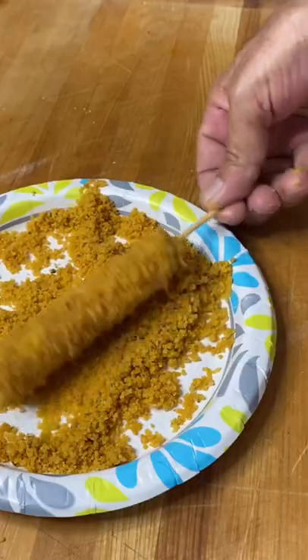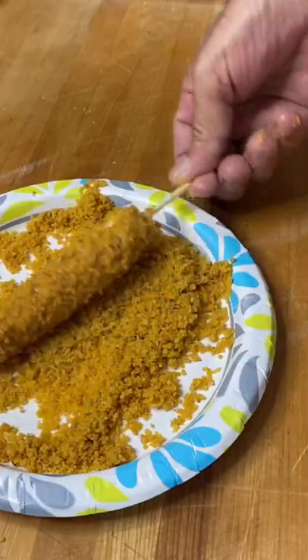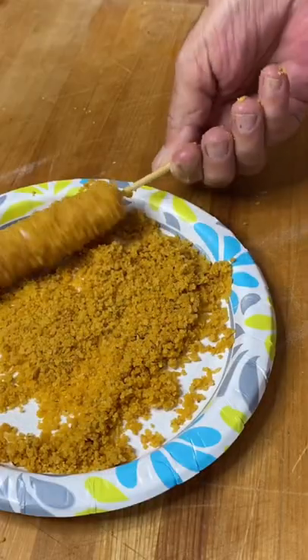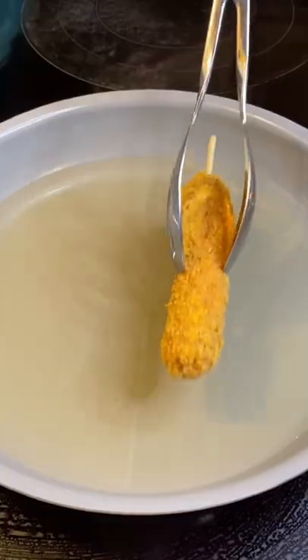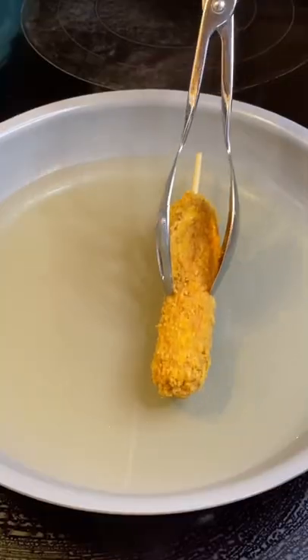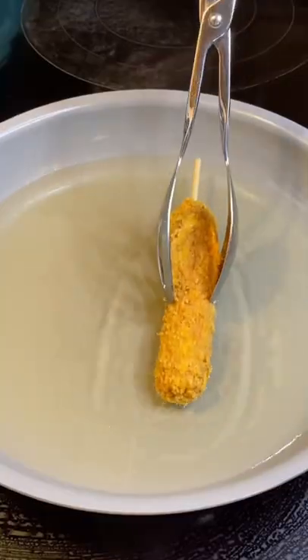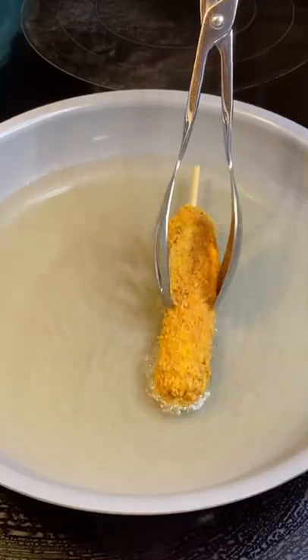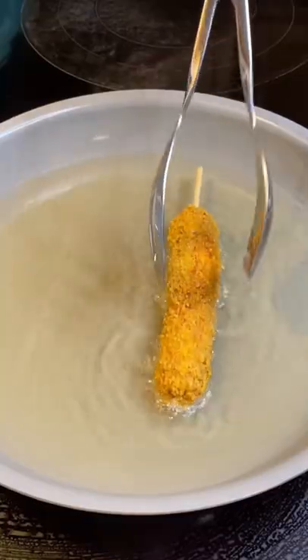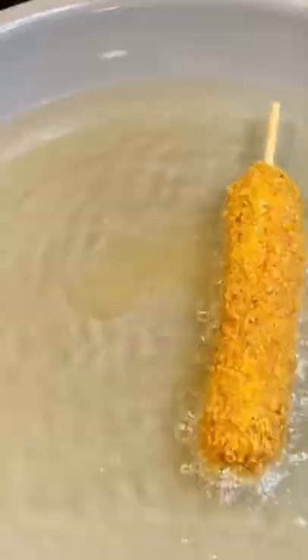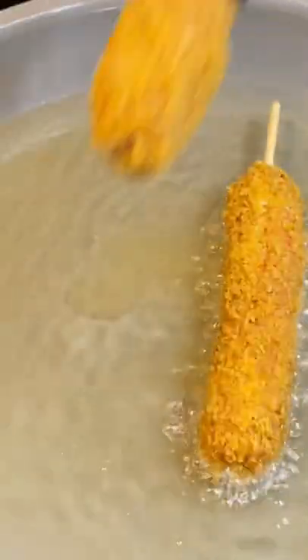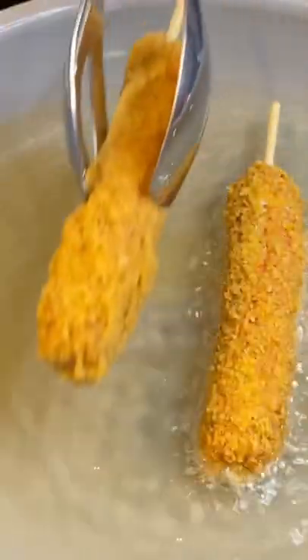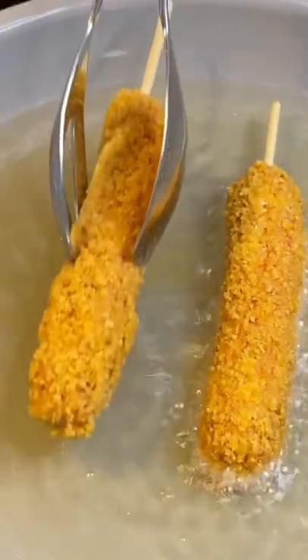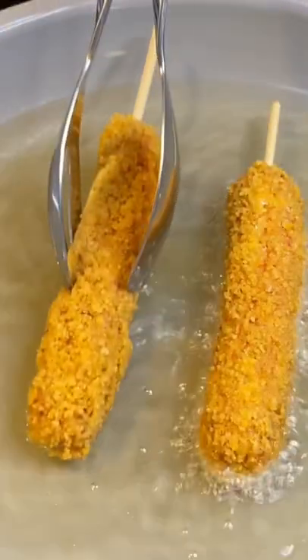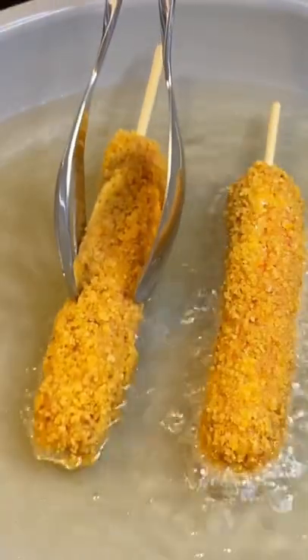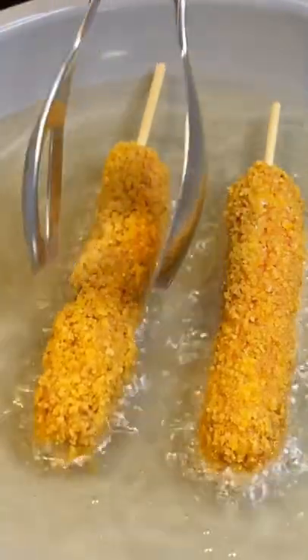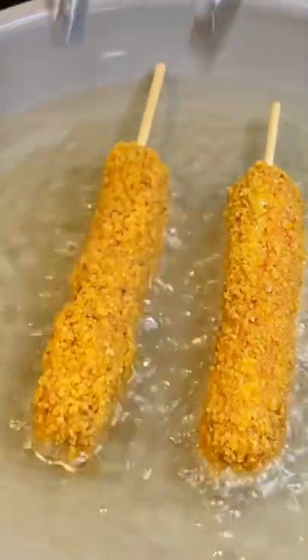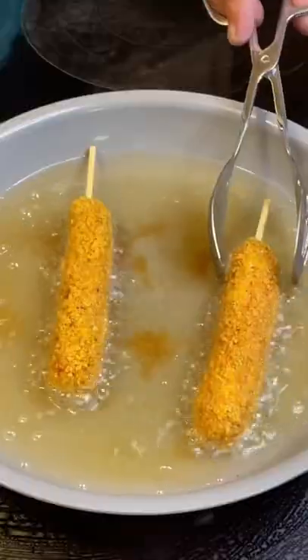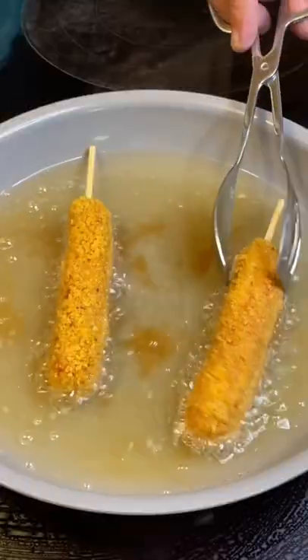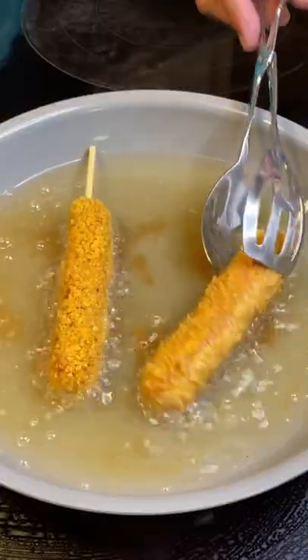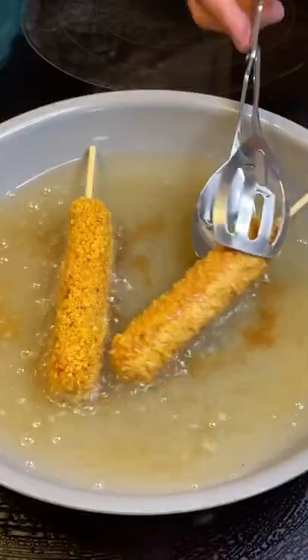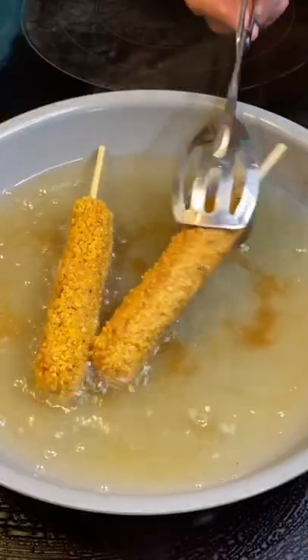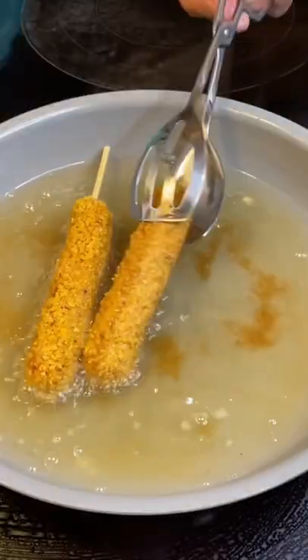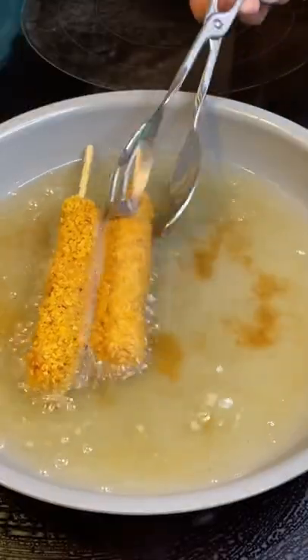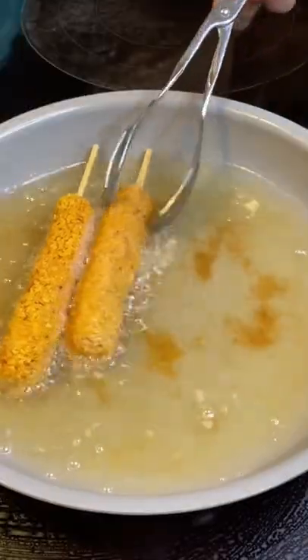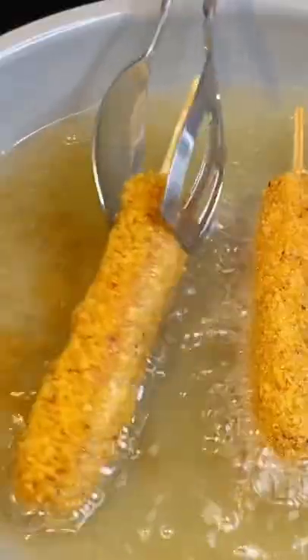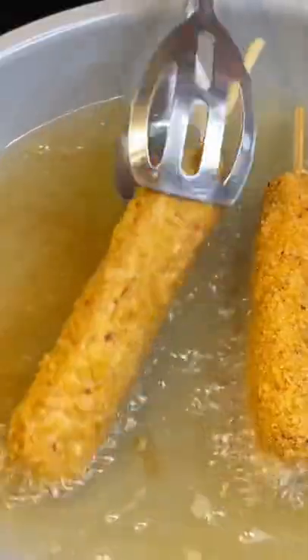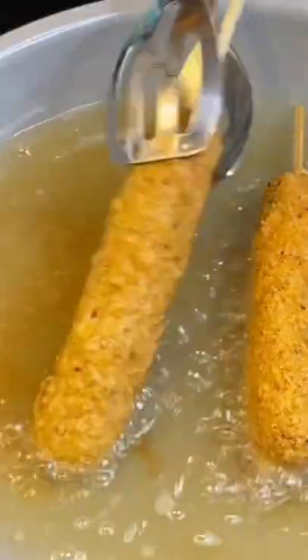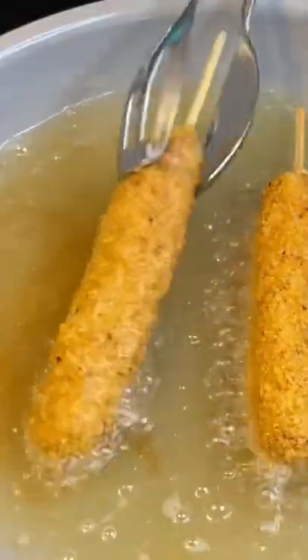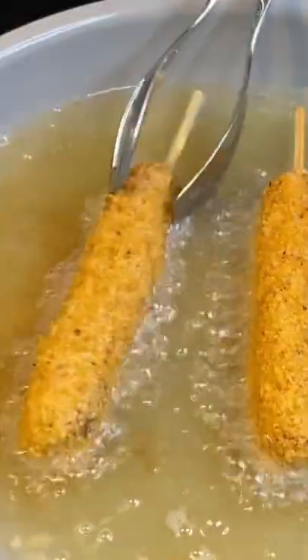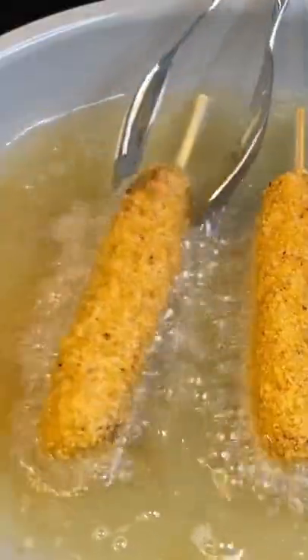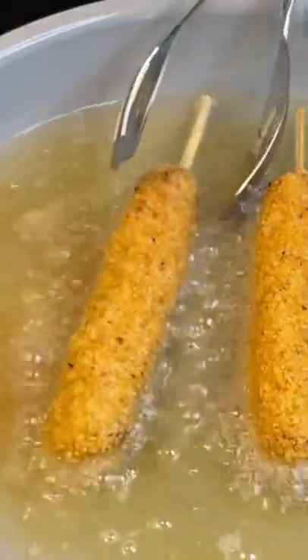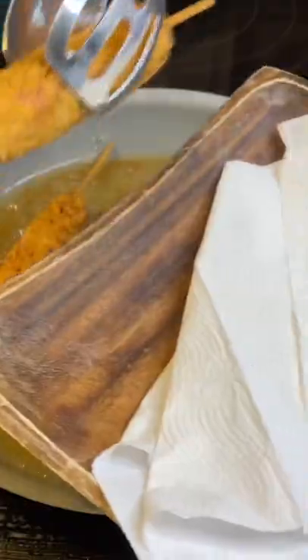Get it really well coated and into the oil at 350 degrees. About three or four minutes — let them get nice and crunchy.